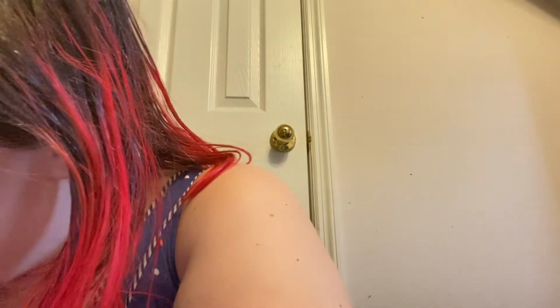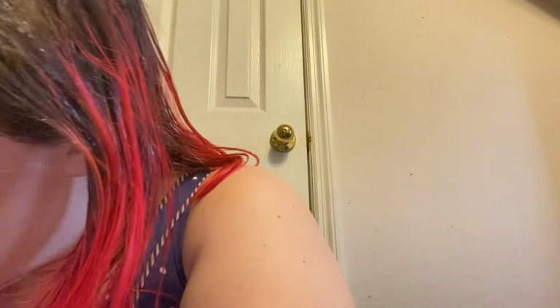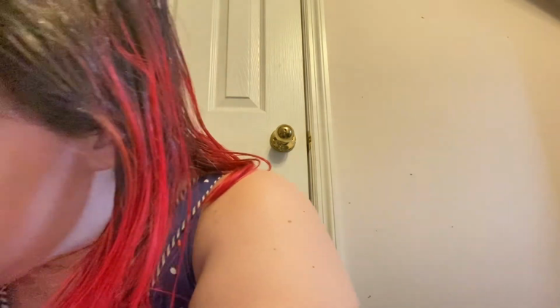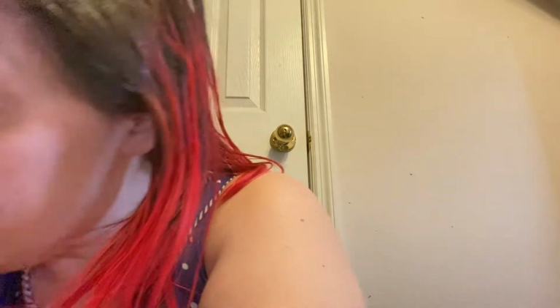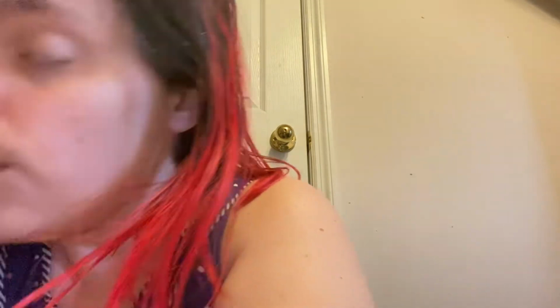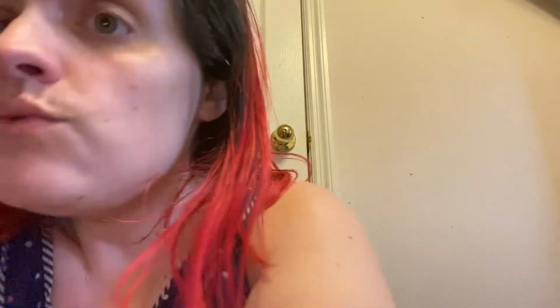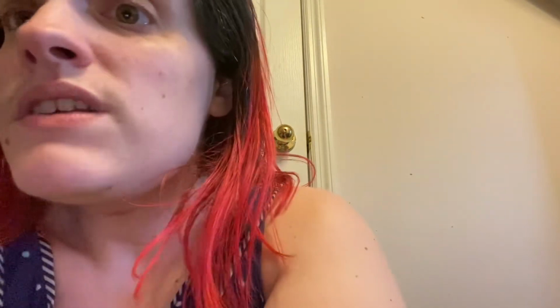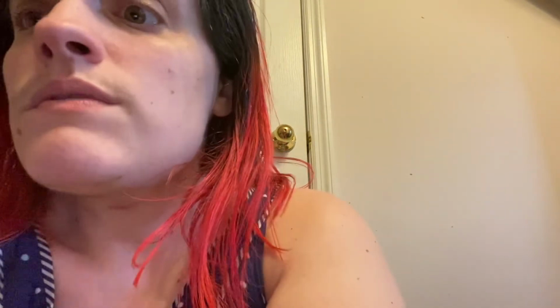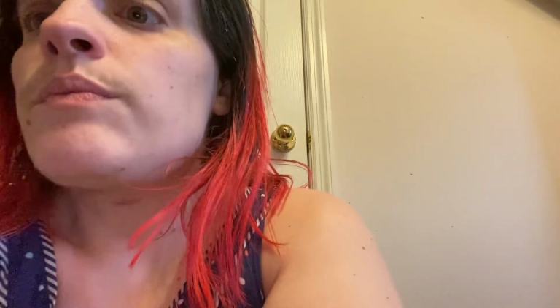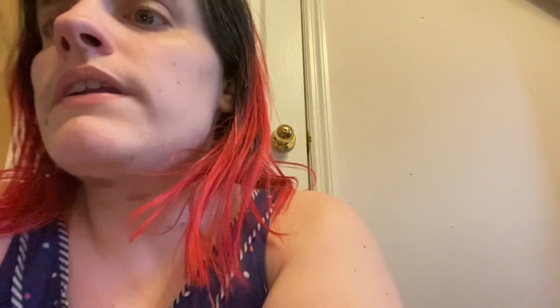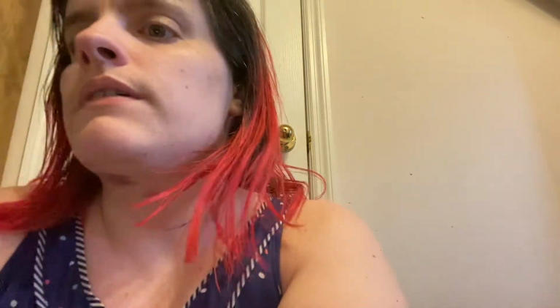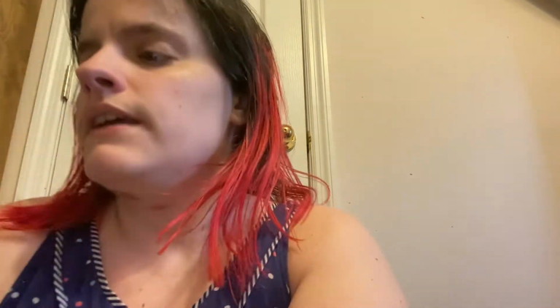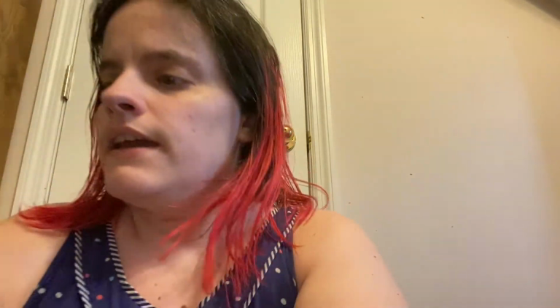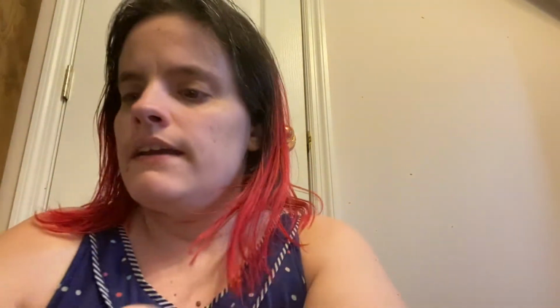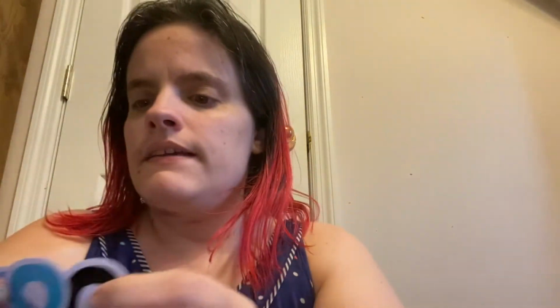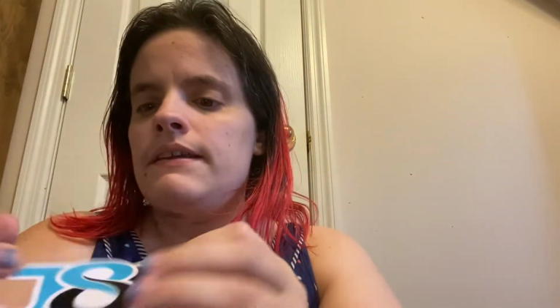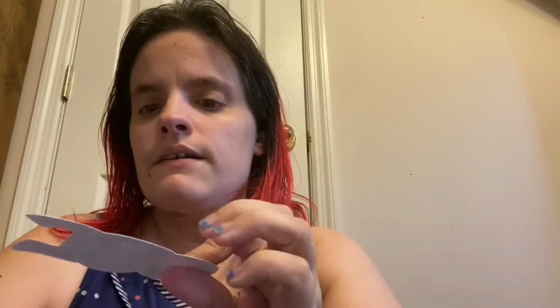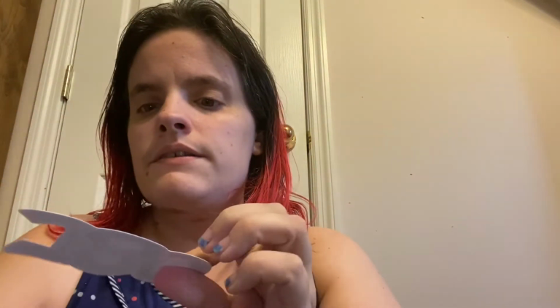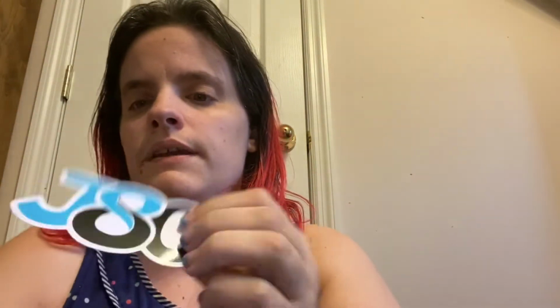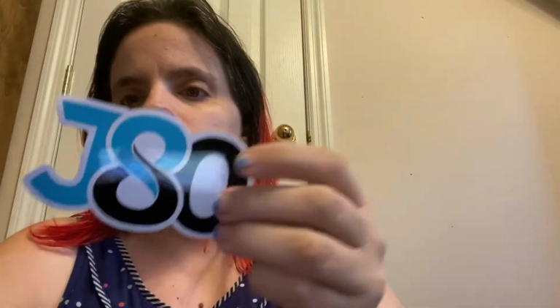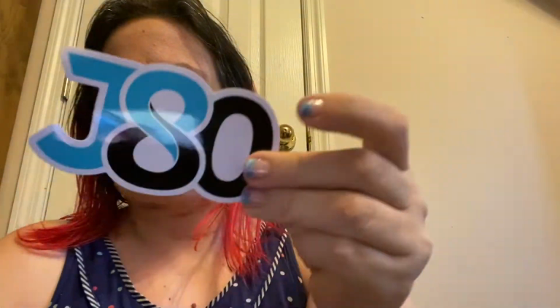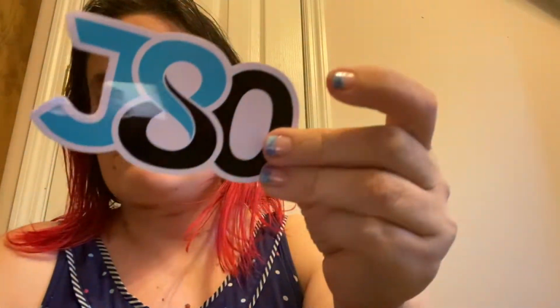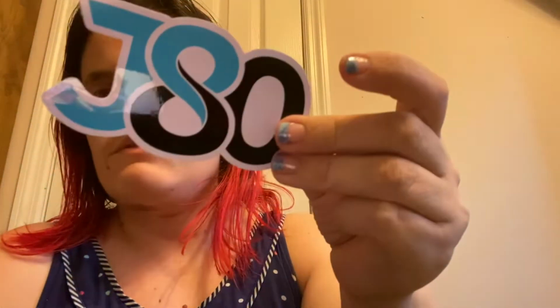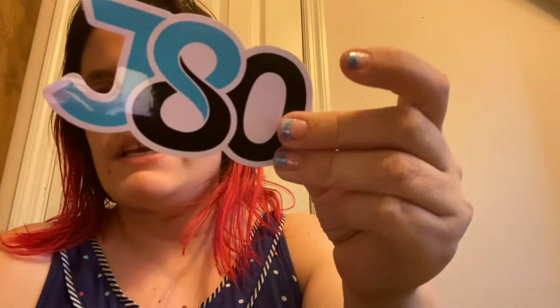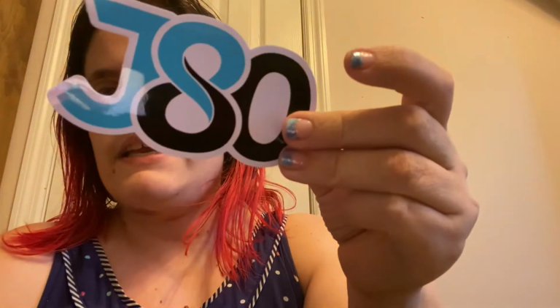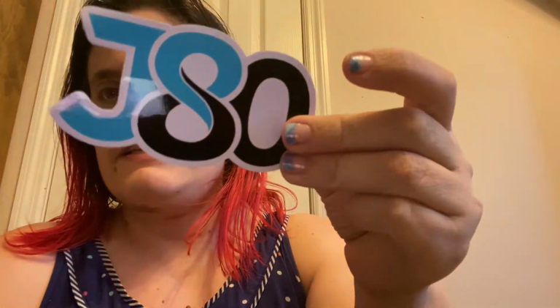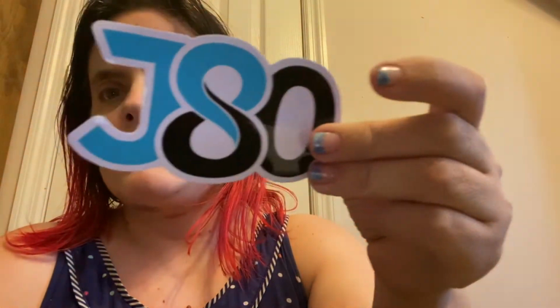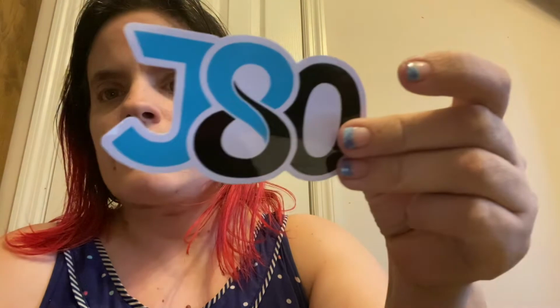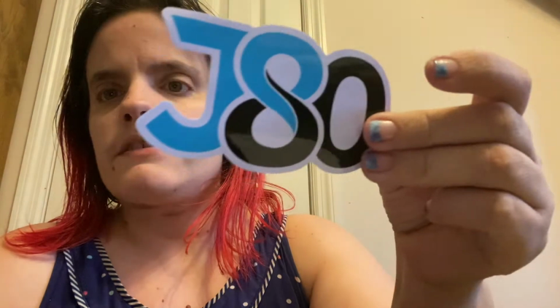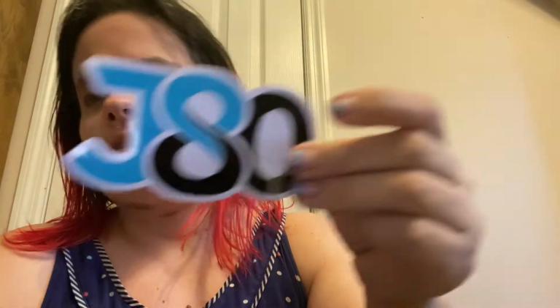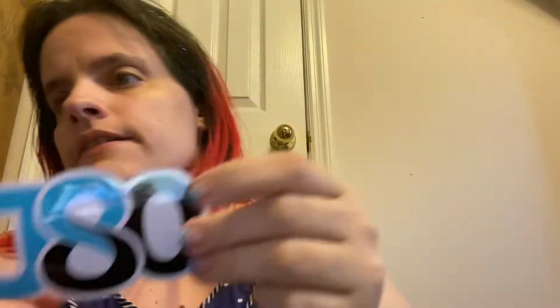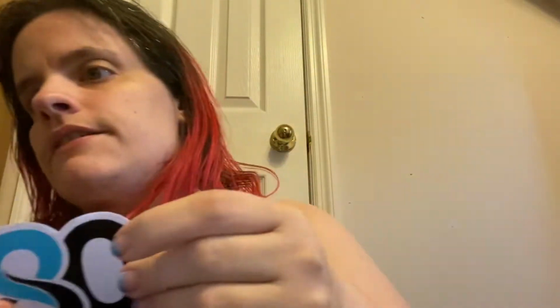And then this one's a pretty one, and you also get one of these little JD stickers in there too.